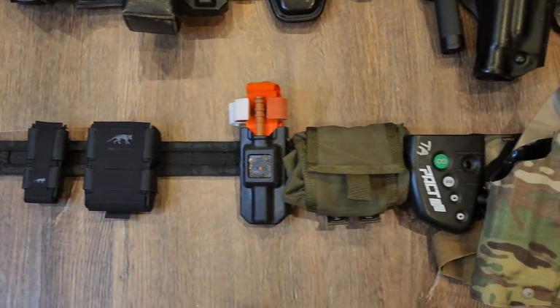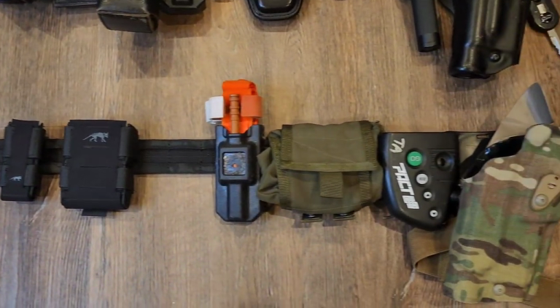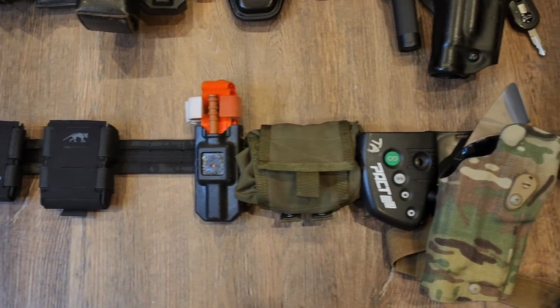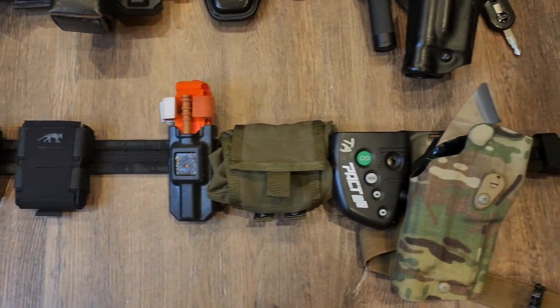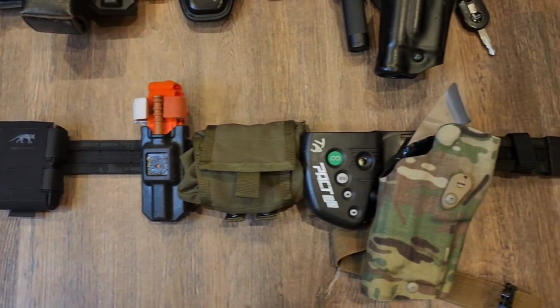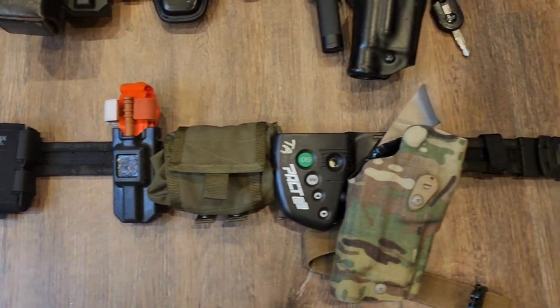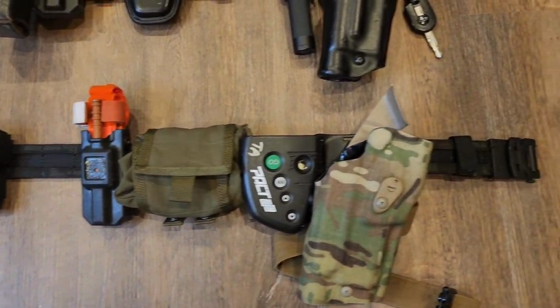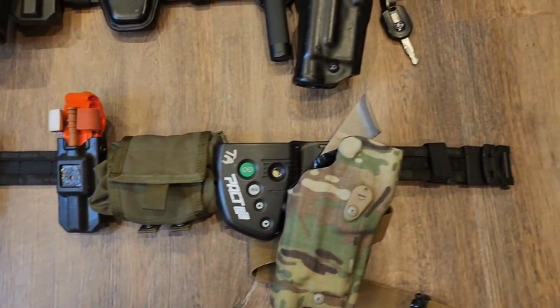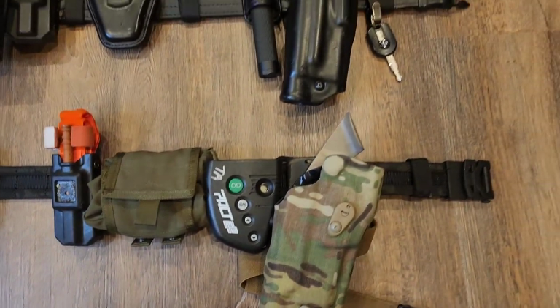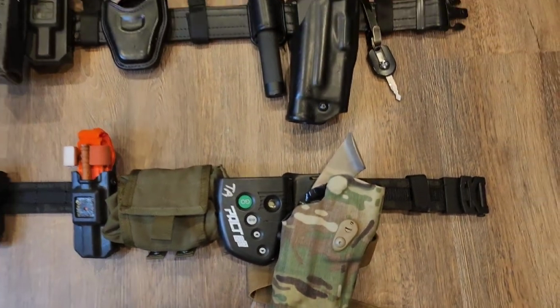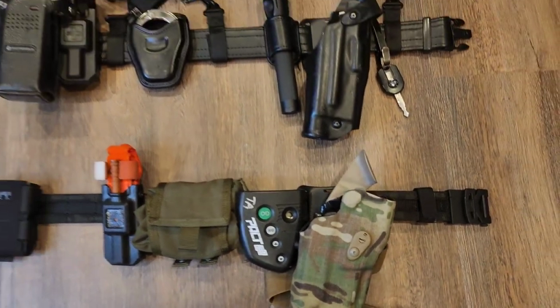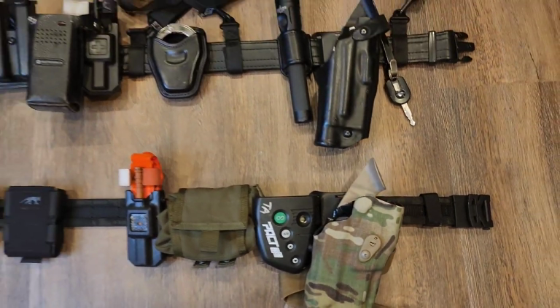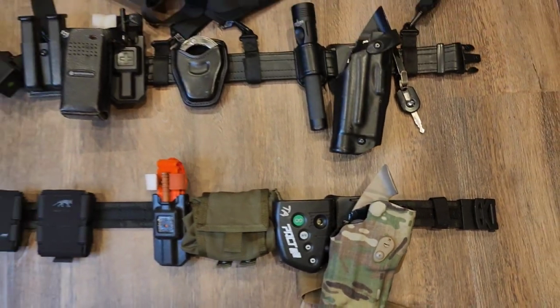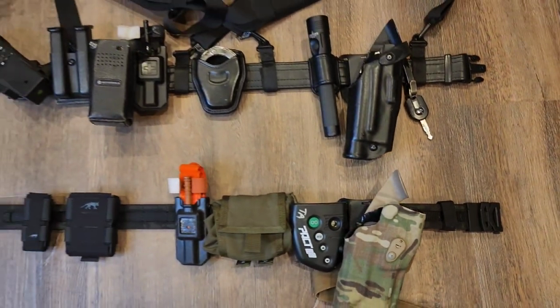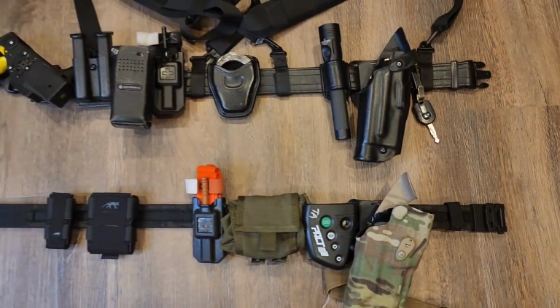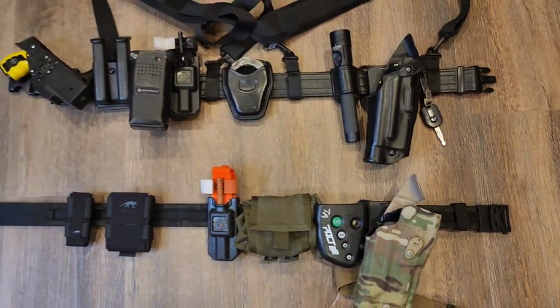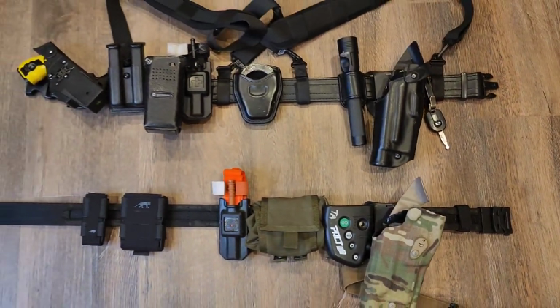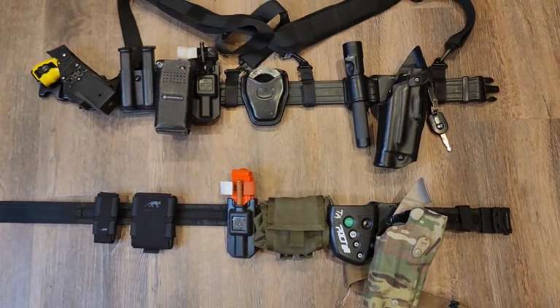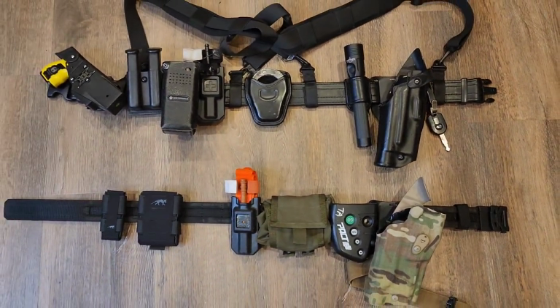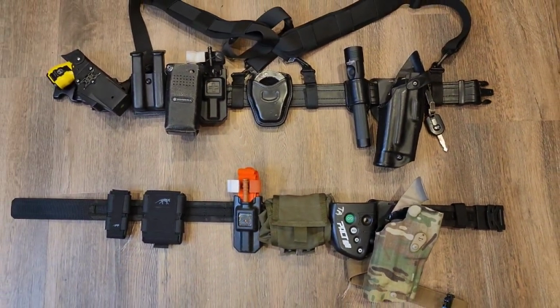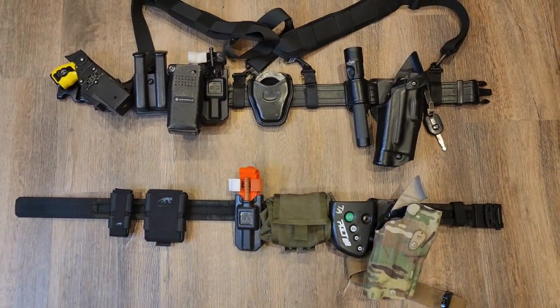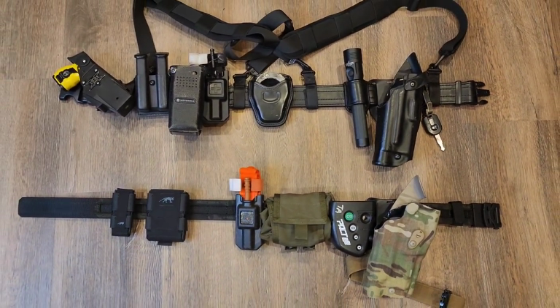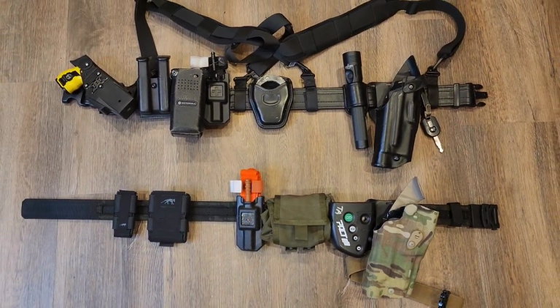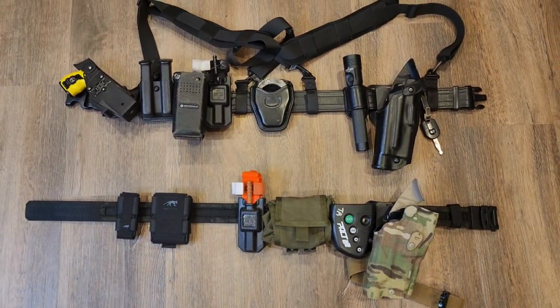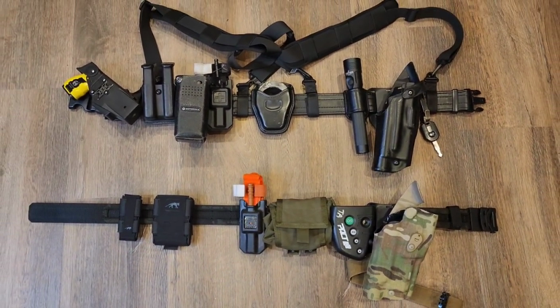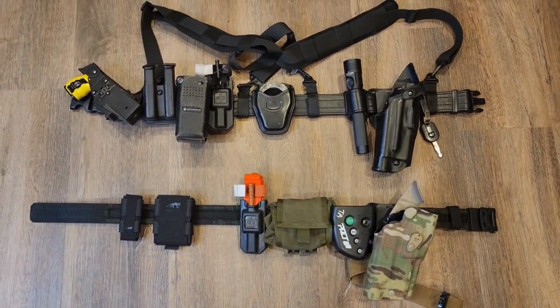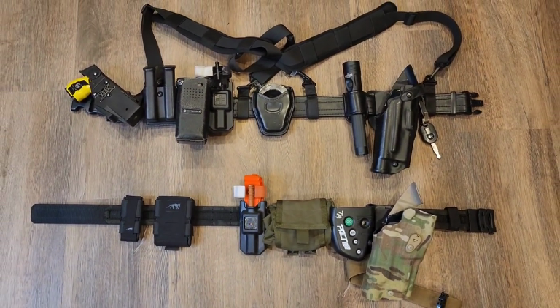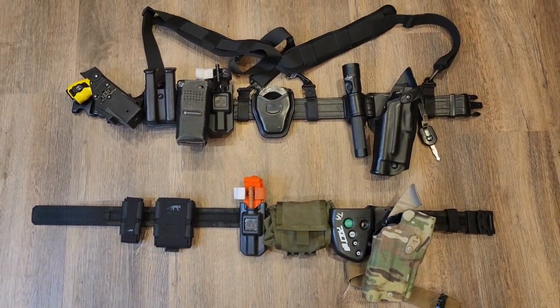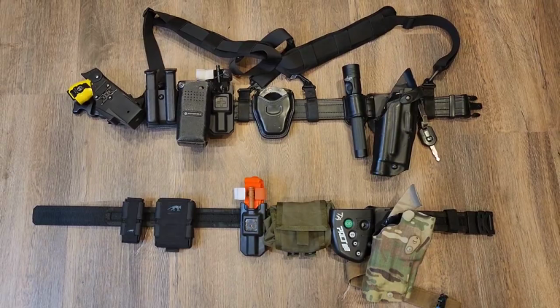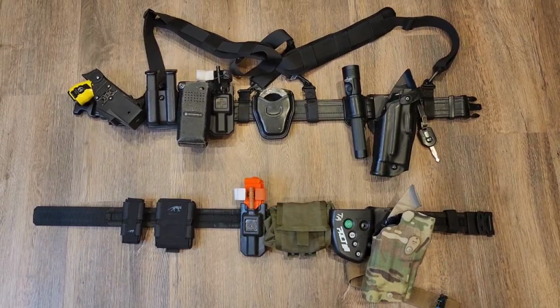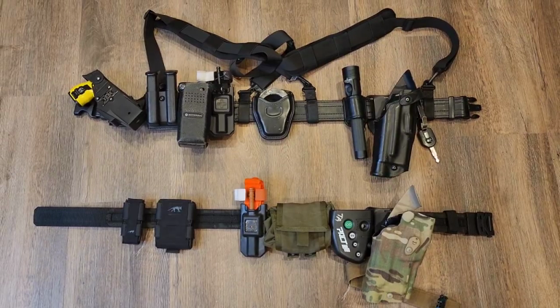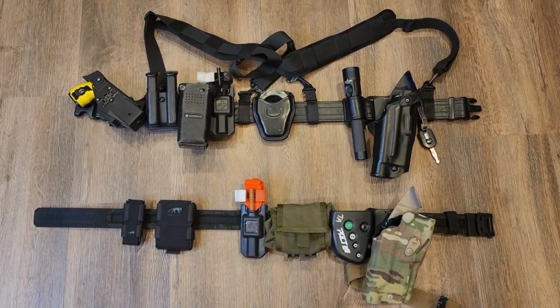Before we get too far into the video, let's go over my relationship with Core Essentials. They did send me this belt — I did not spend my own money on it, and this video is brought to you by them.